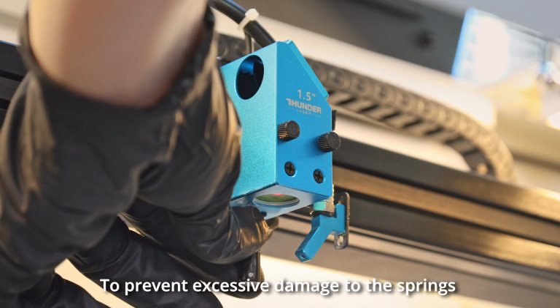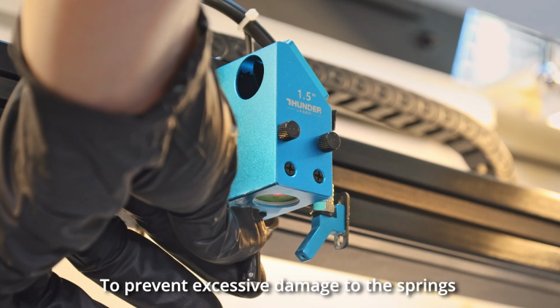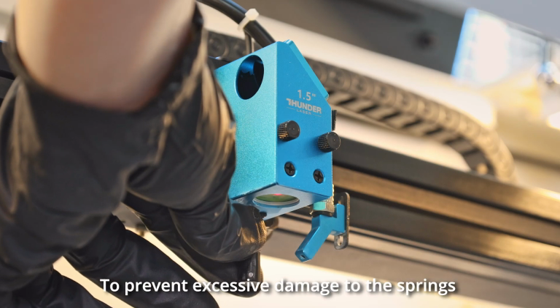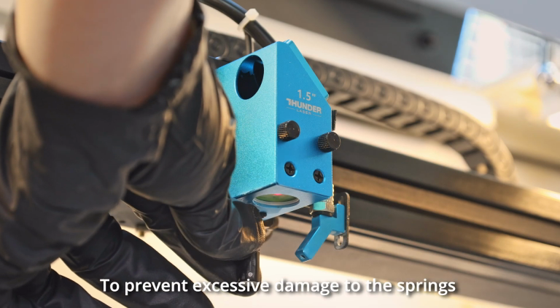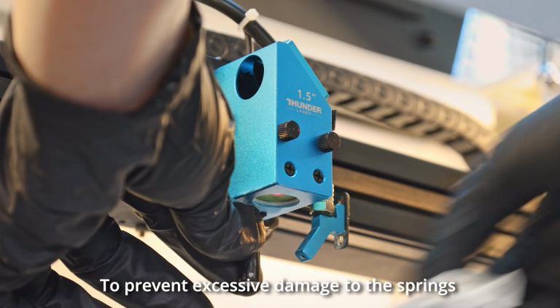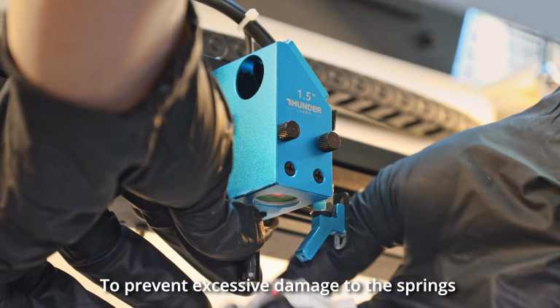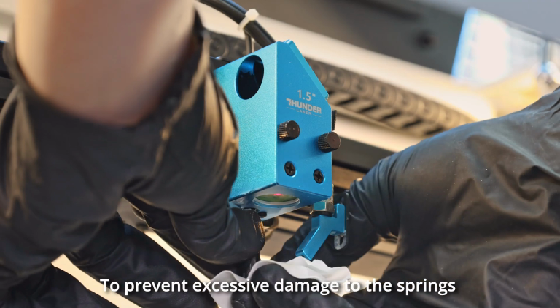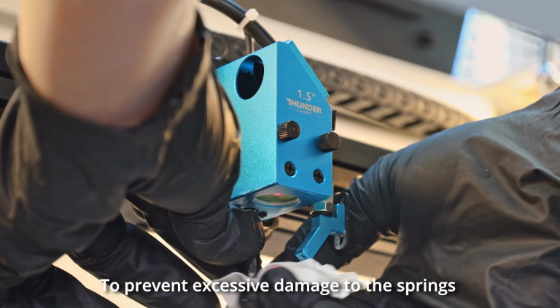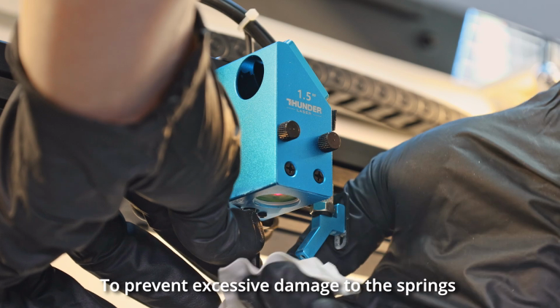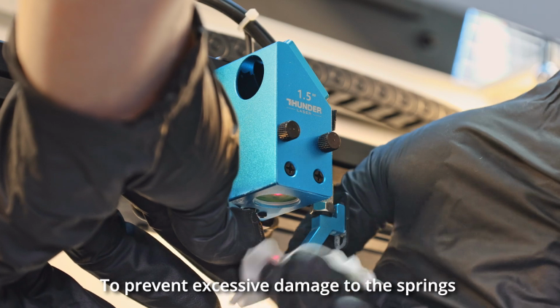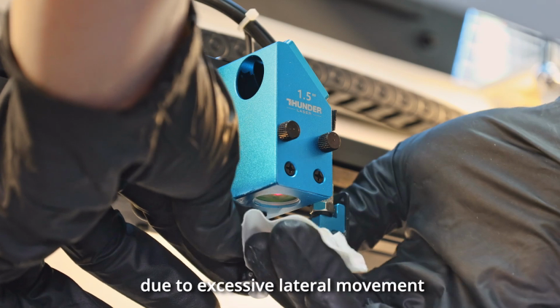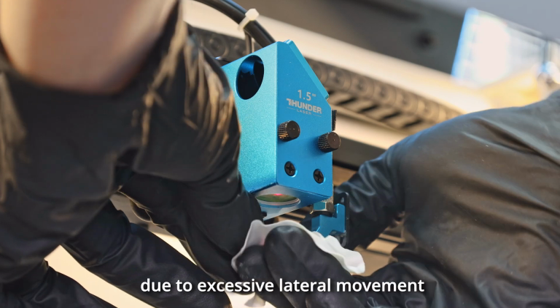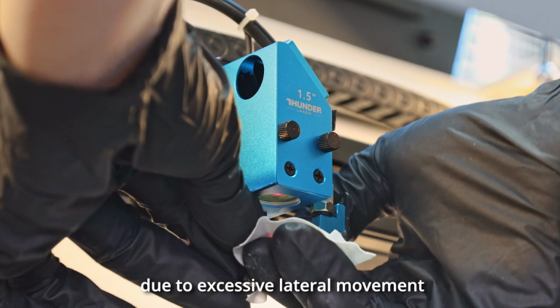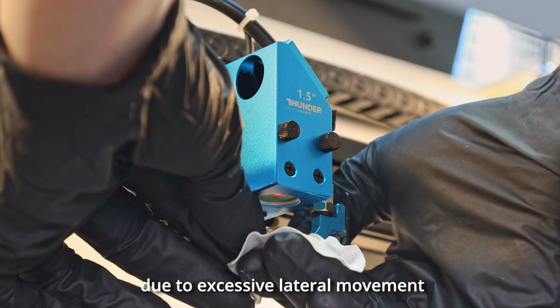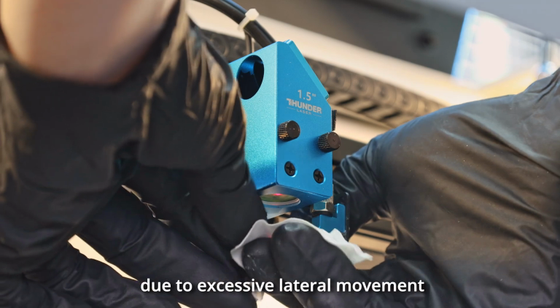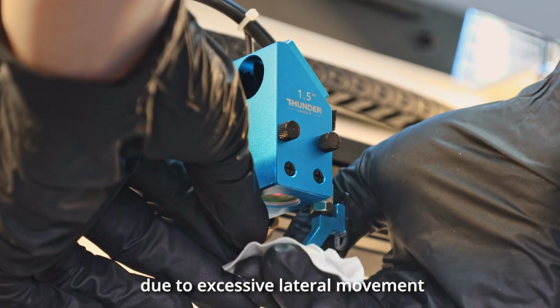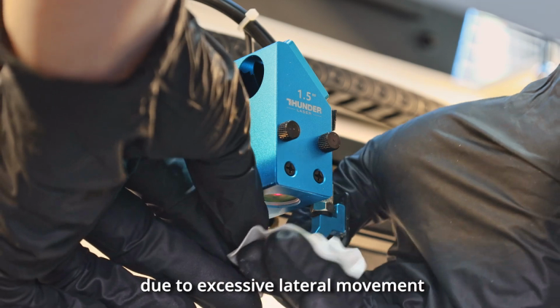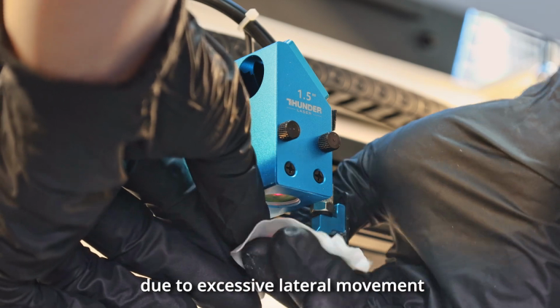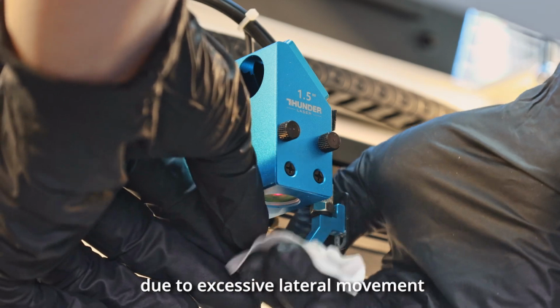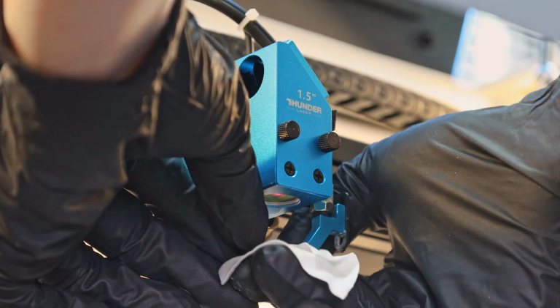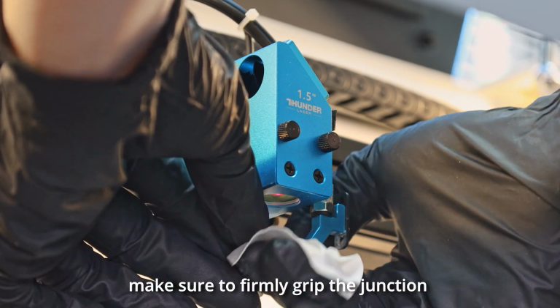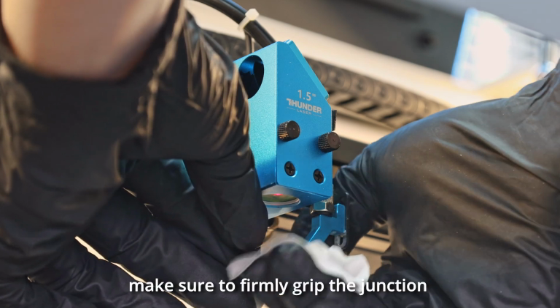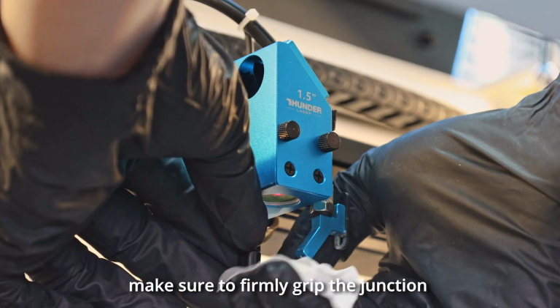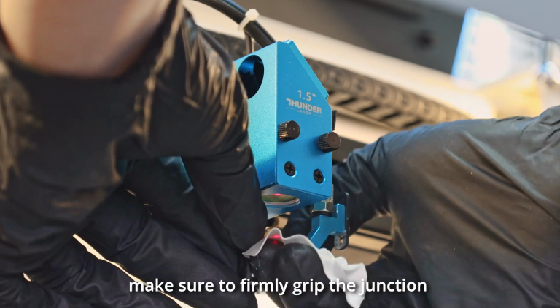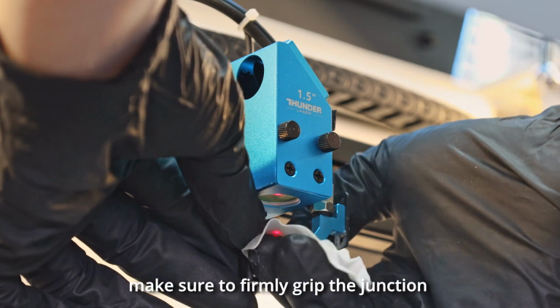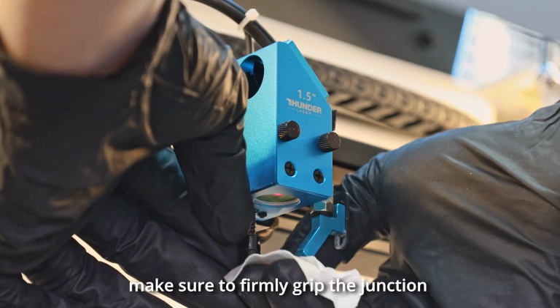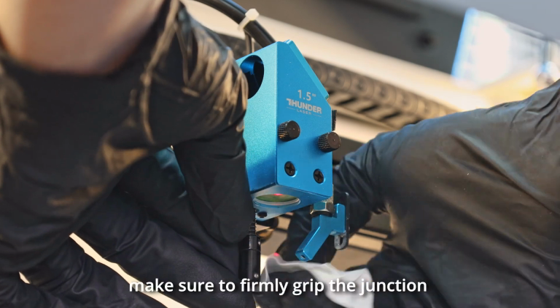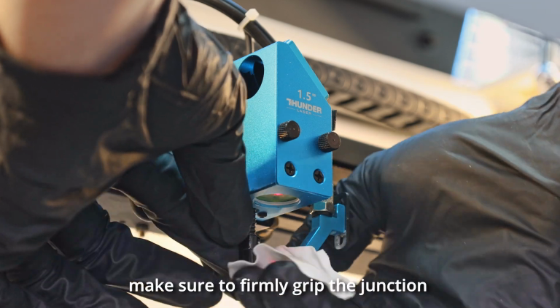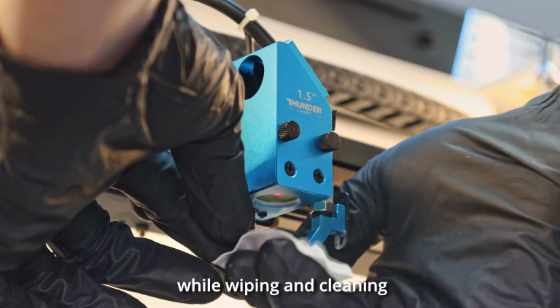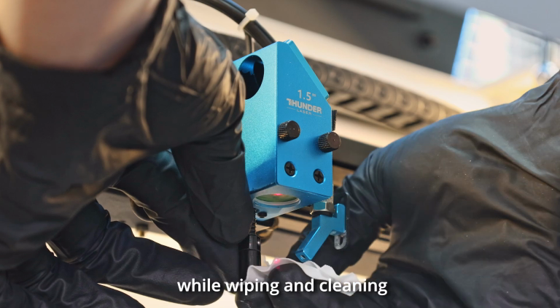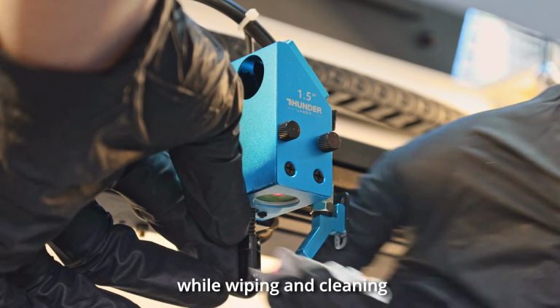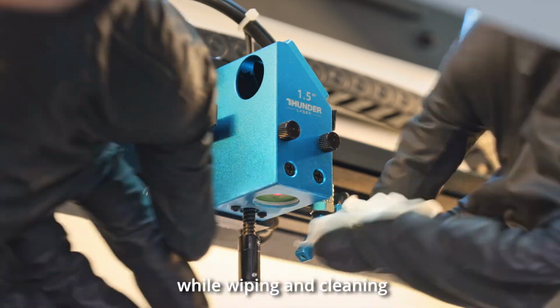To prevent excessive damage to the springs due to excessive lateral movement, make sure to firmly grip the junction while wiping and cleaning.